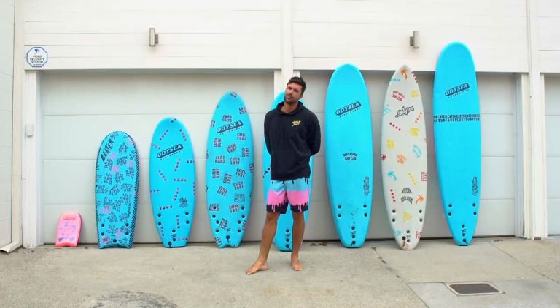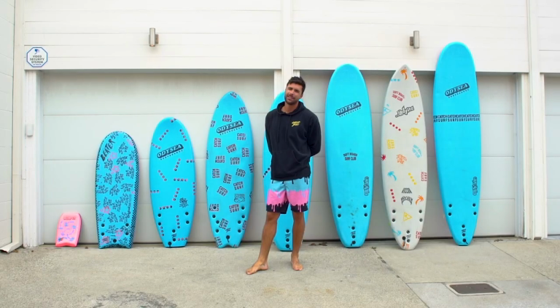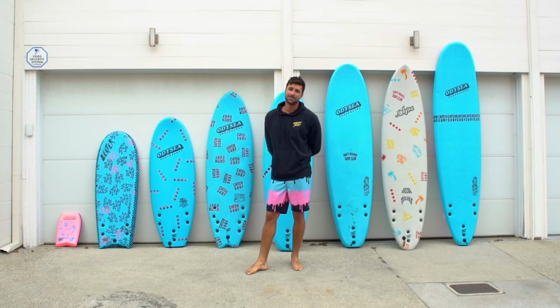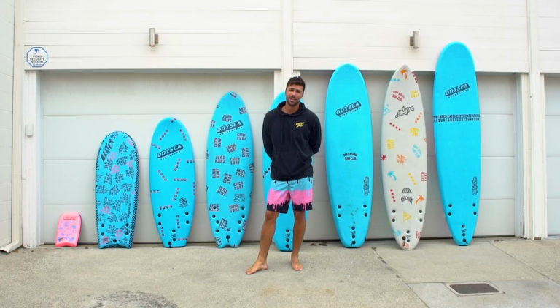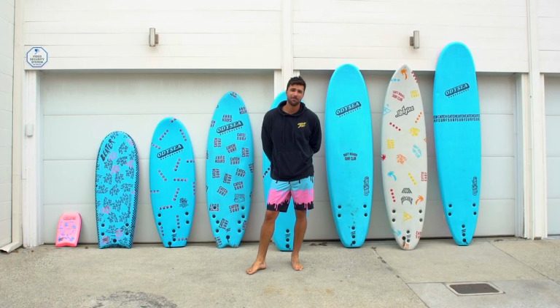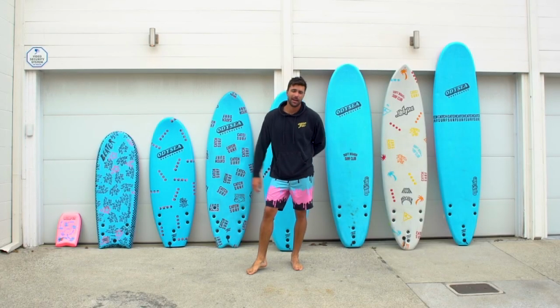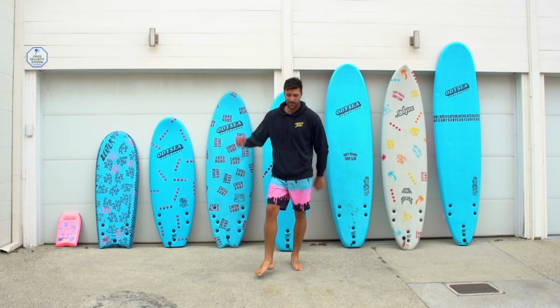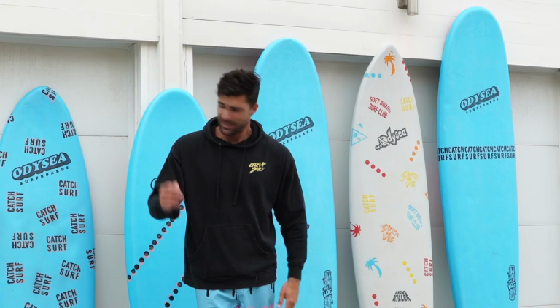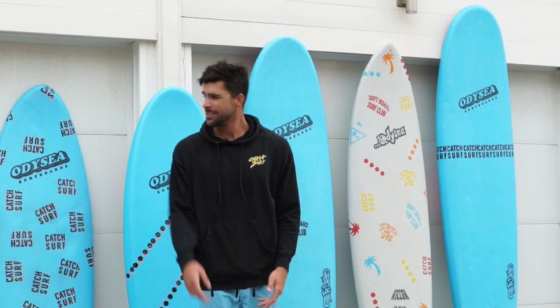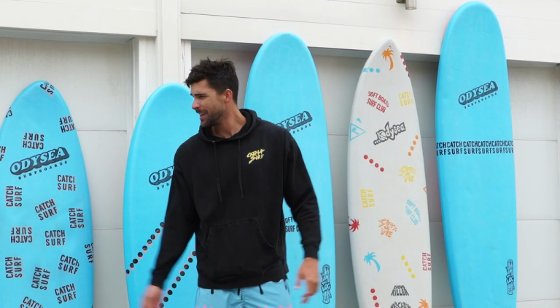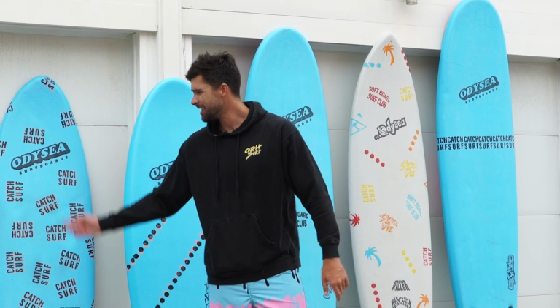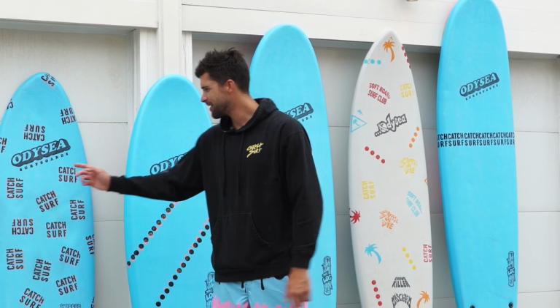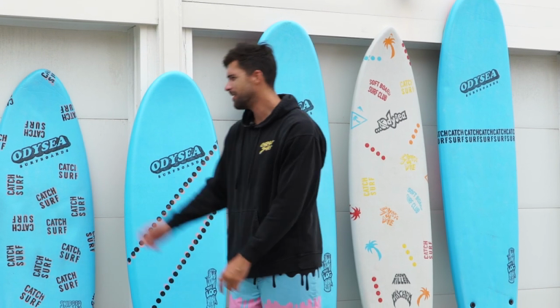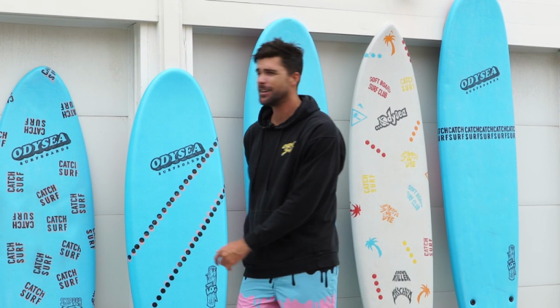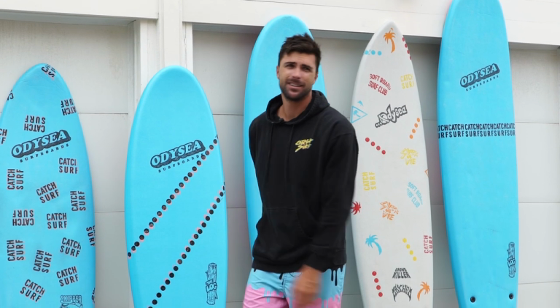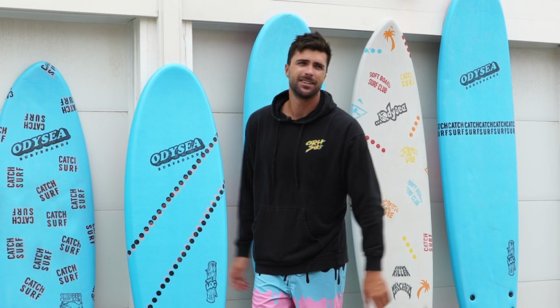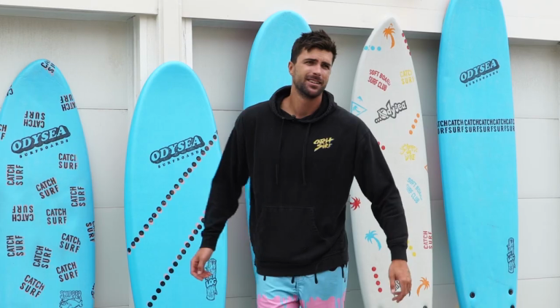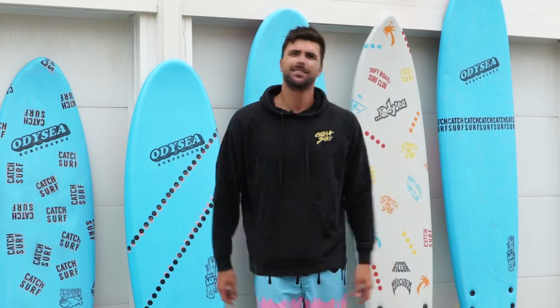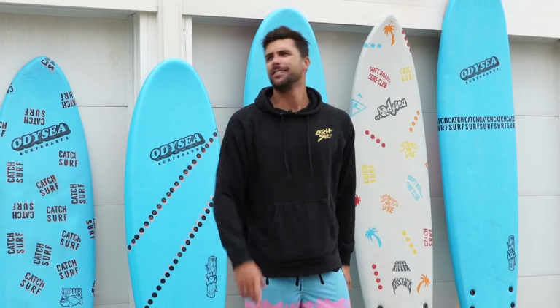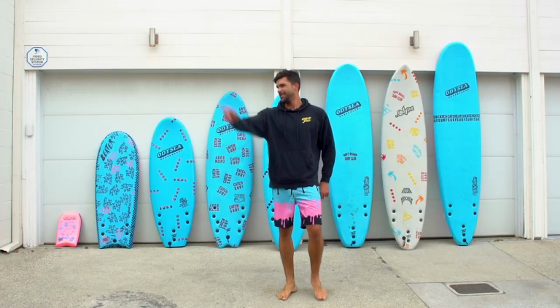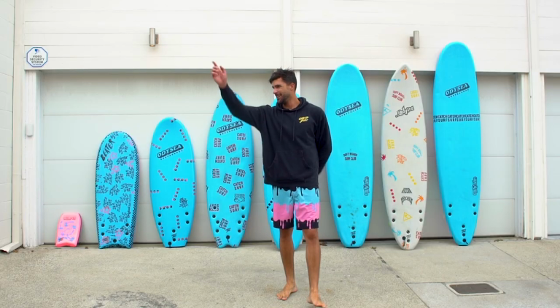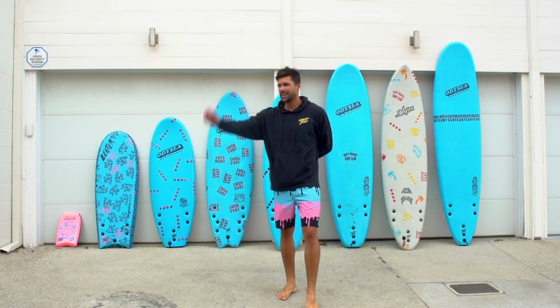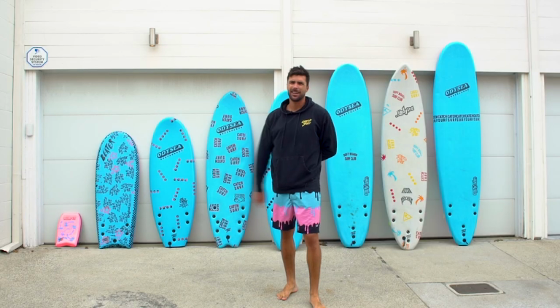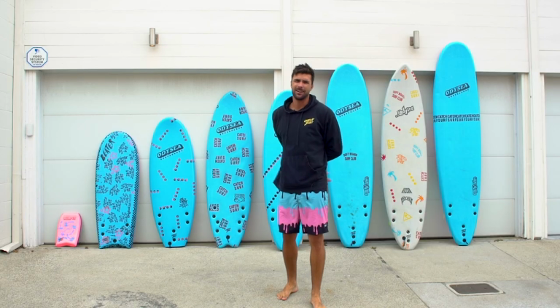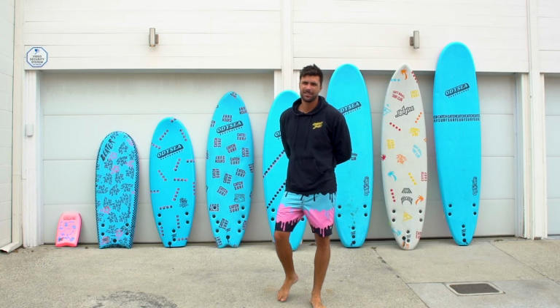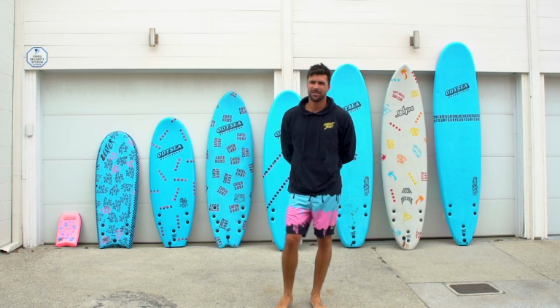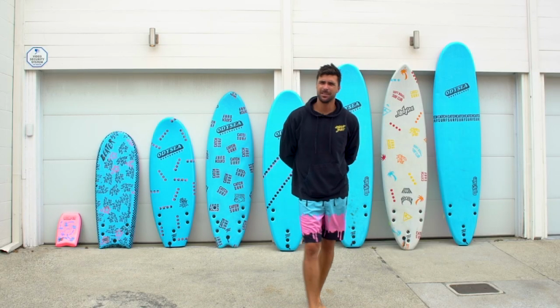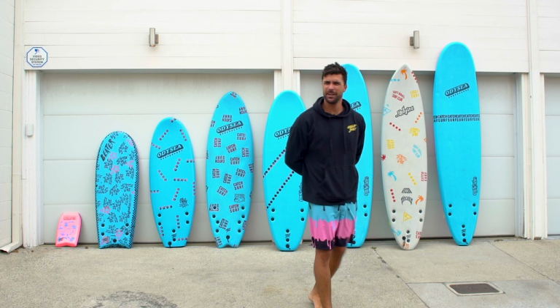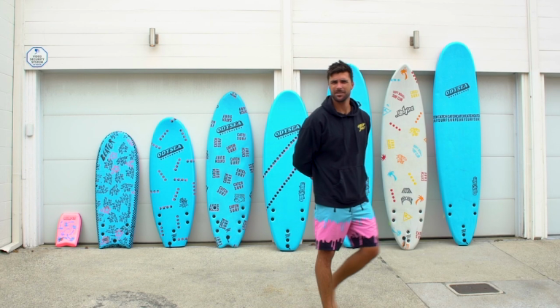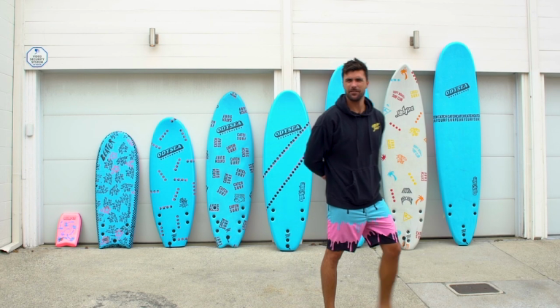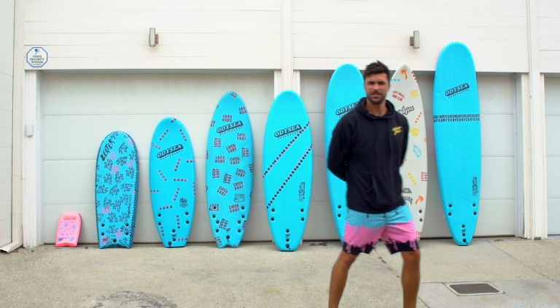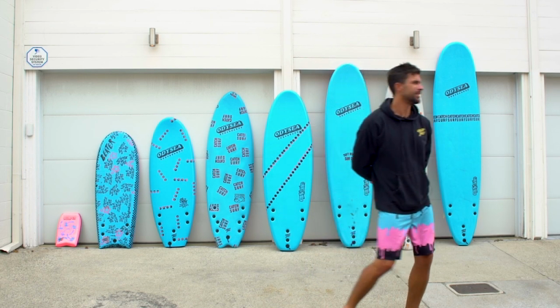Well, thanks for stopping by. This is my Catch Surf quiver. Now get out of here — go see Blair's quiver or something.